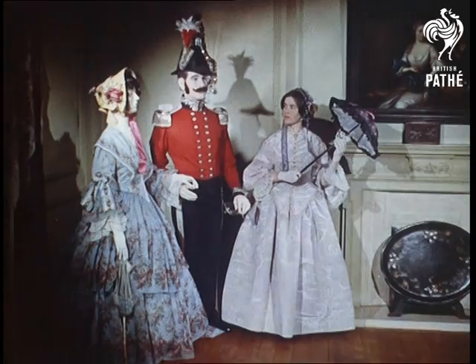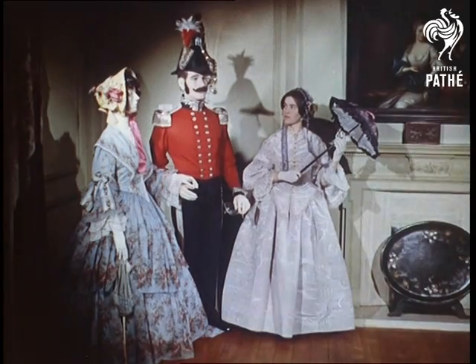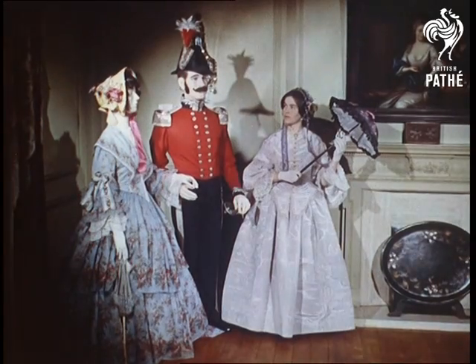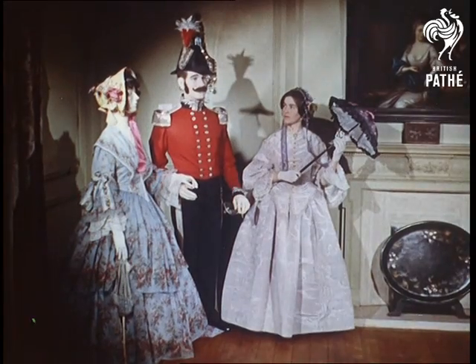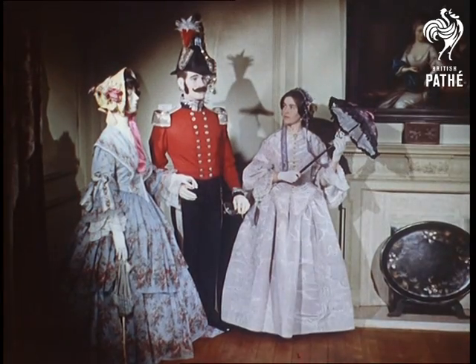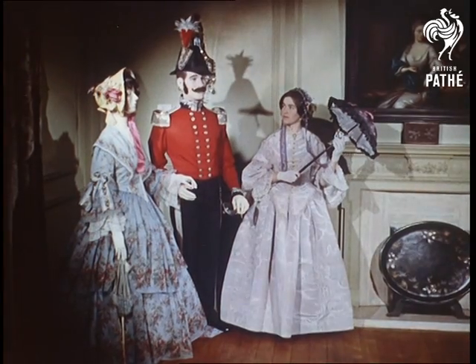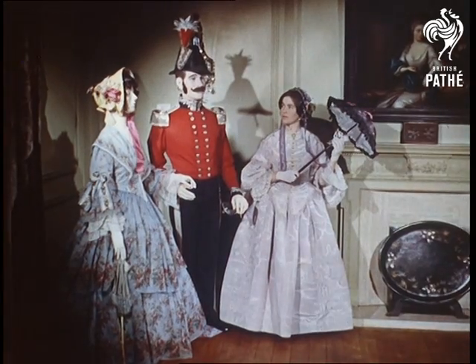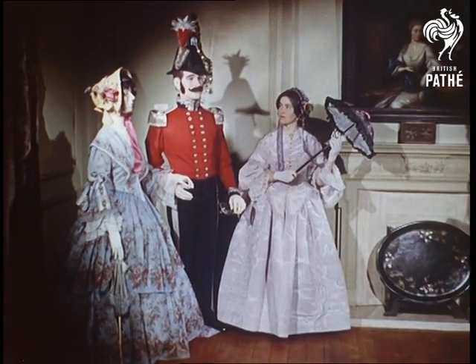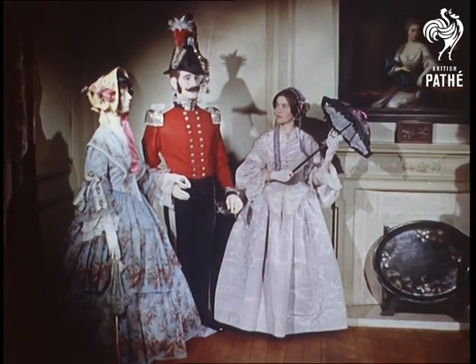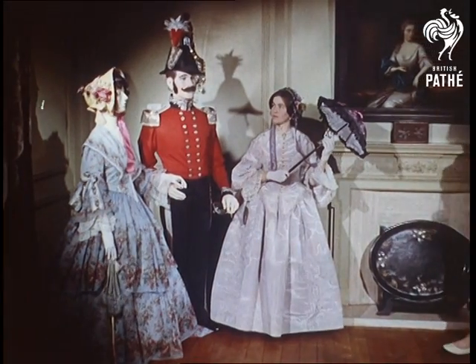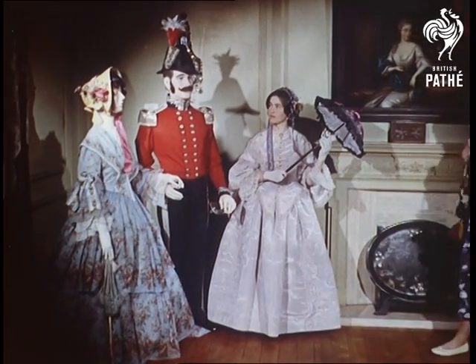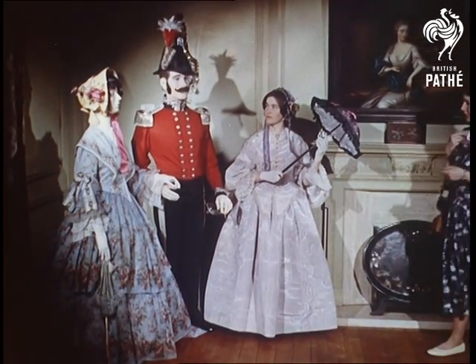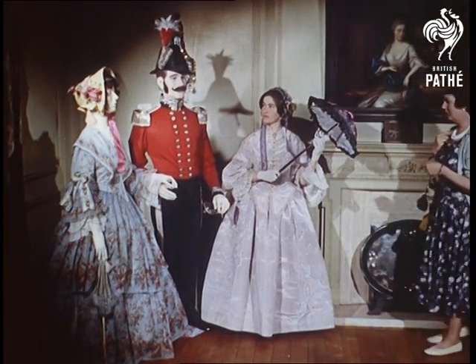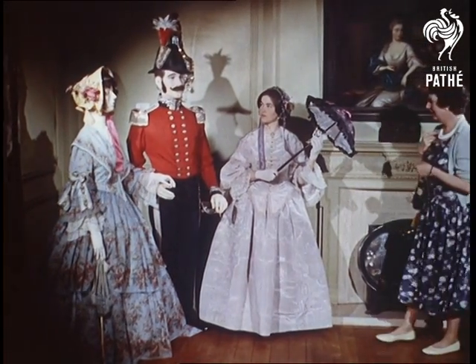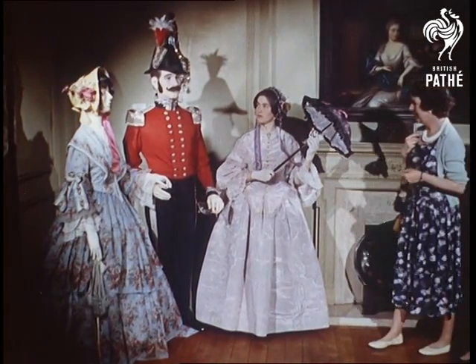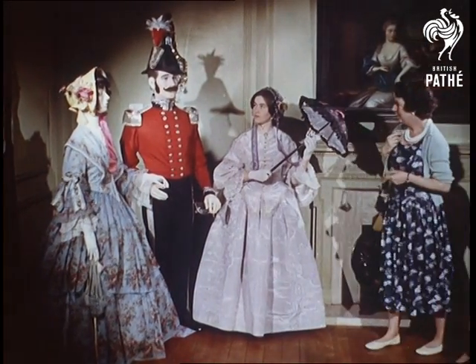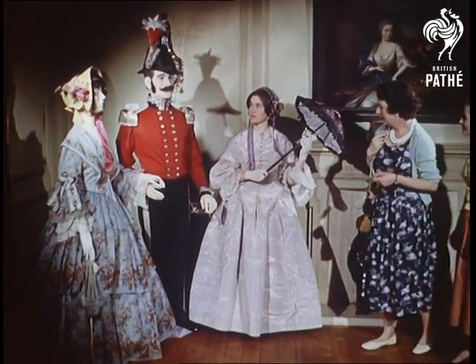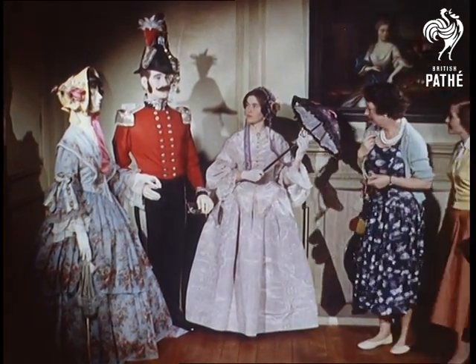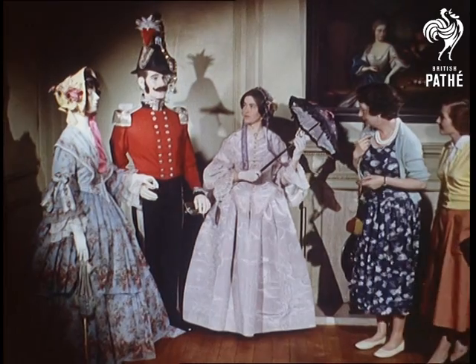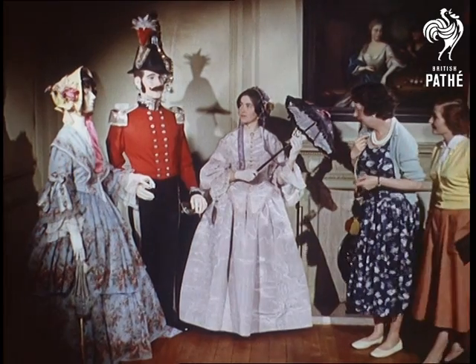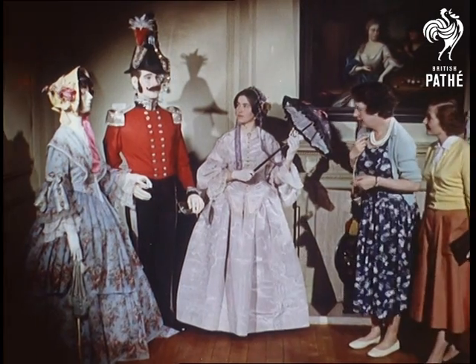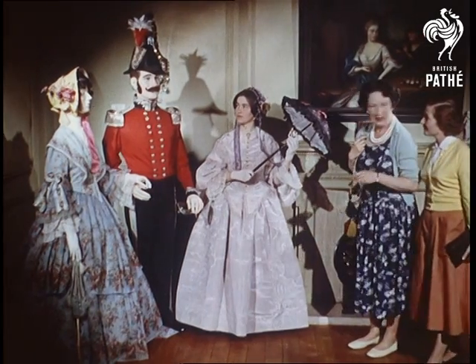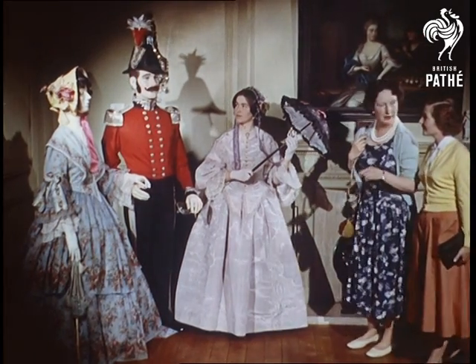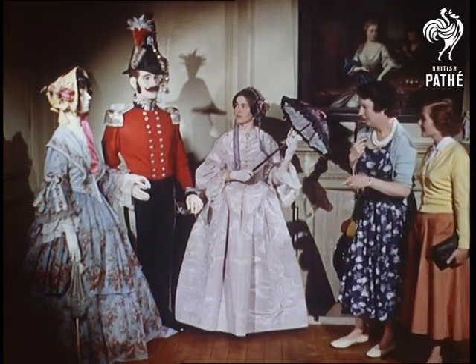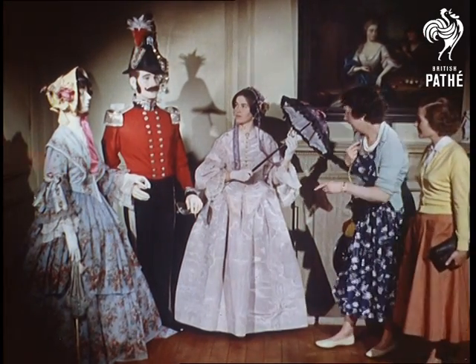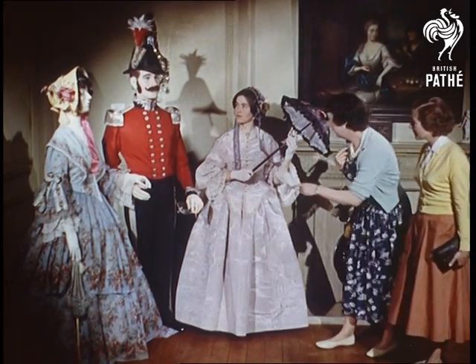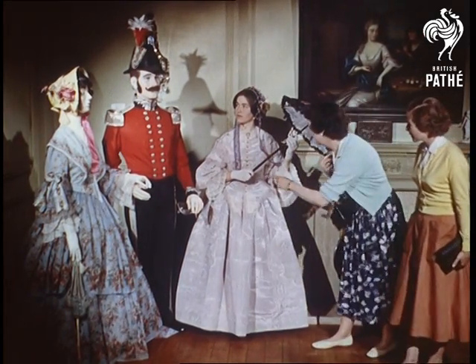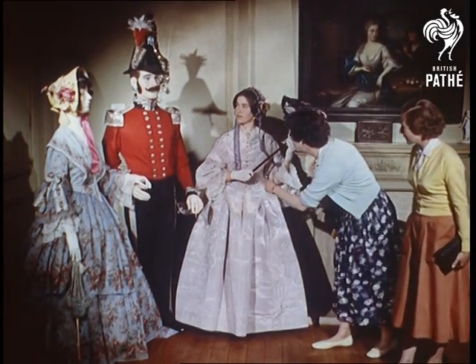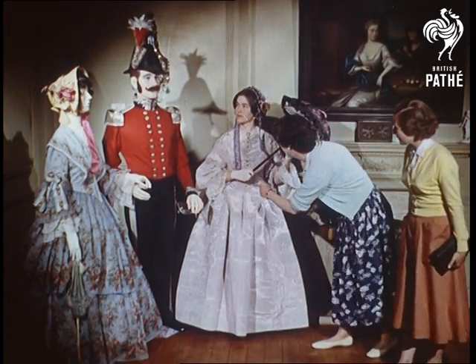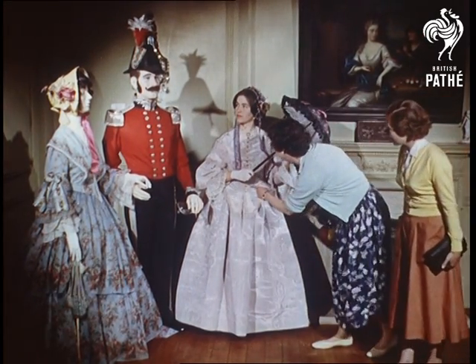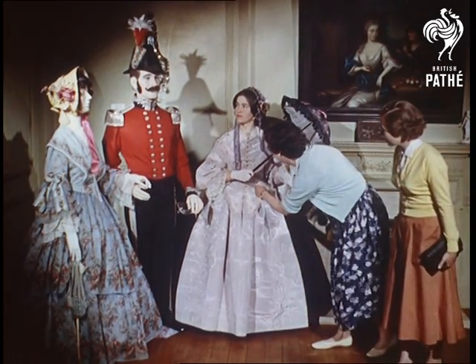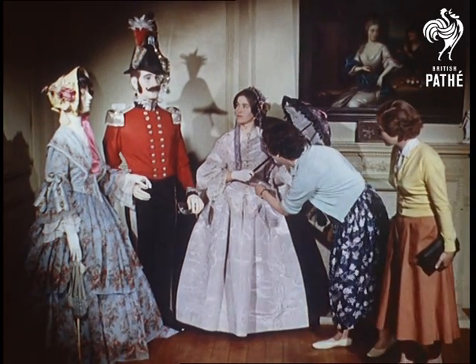A gallant with the ladies, admired no doubt for his dashing uniform — a deputy lieutenant of the county in the 1850s.